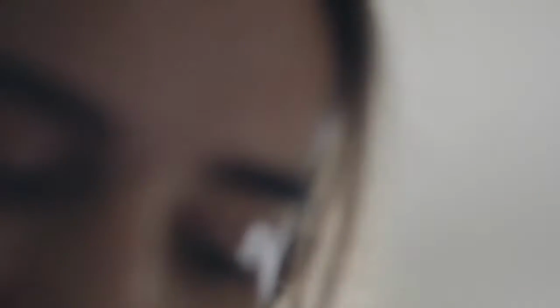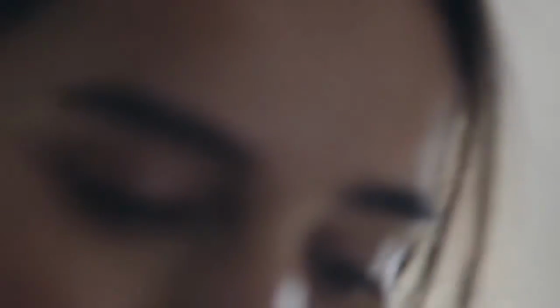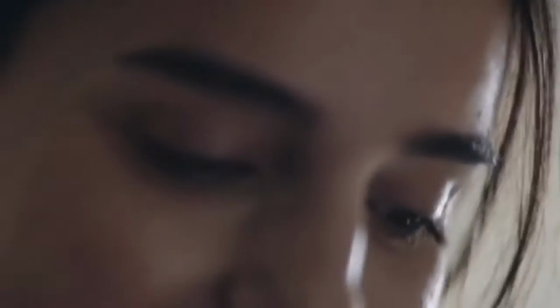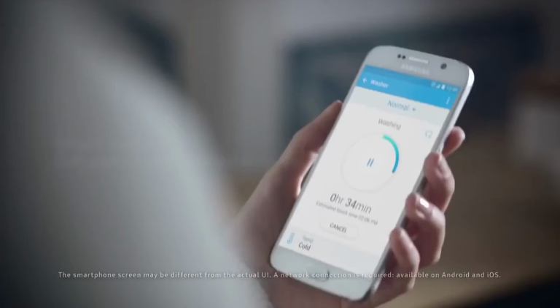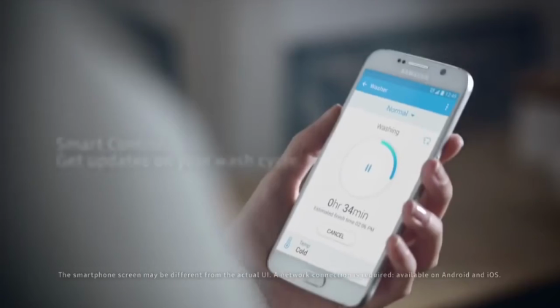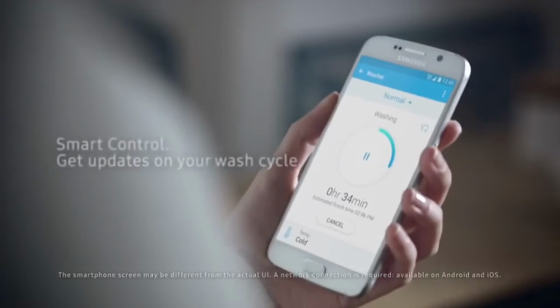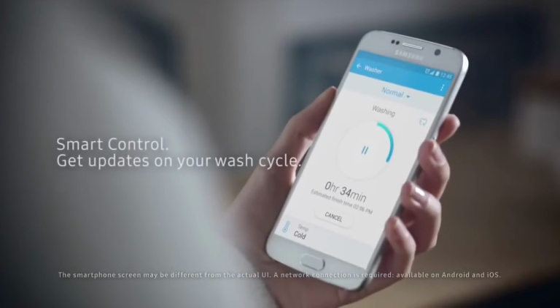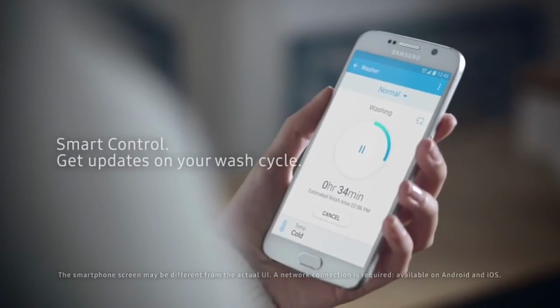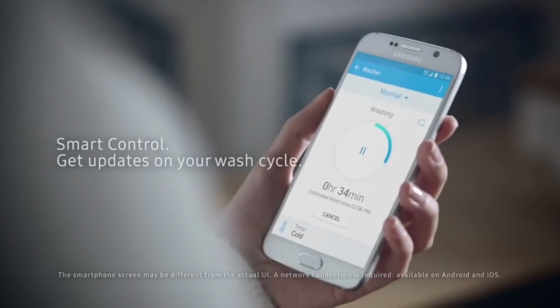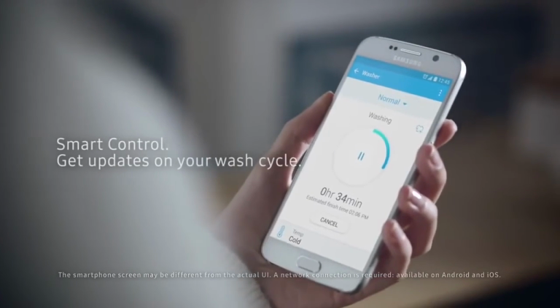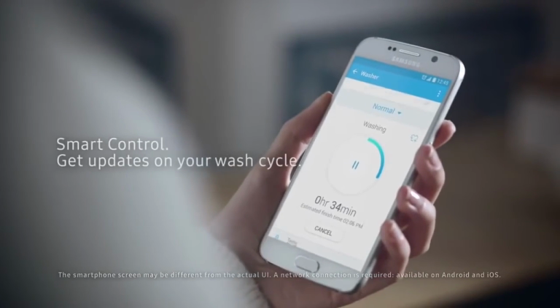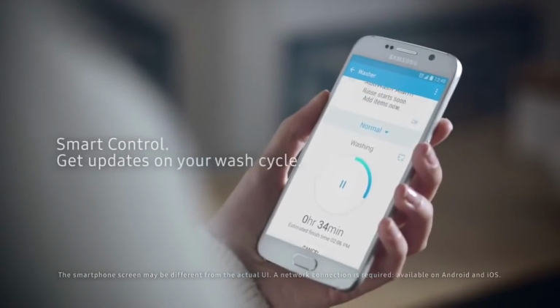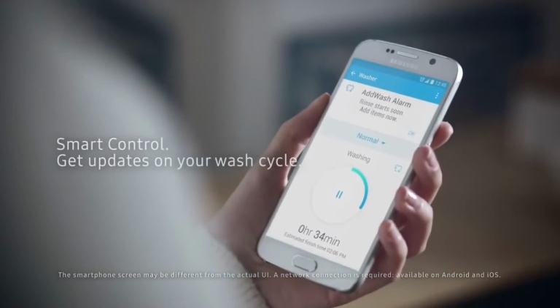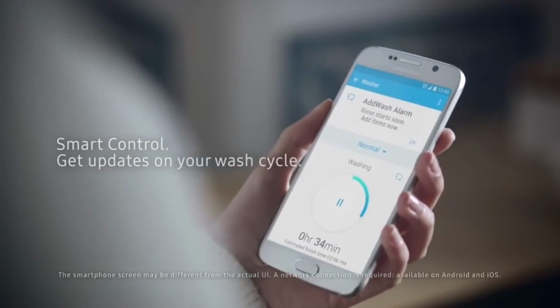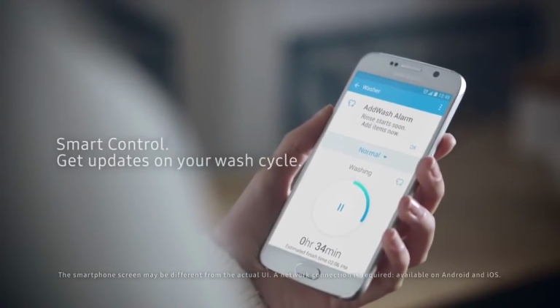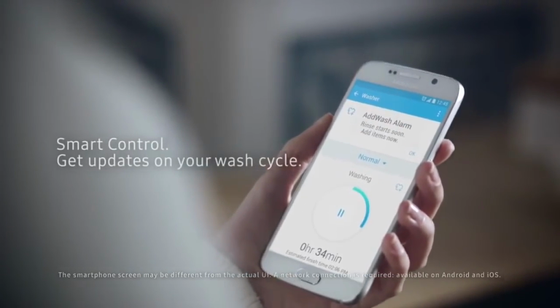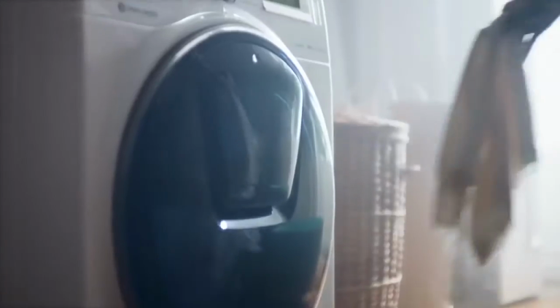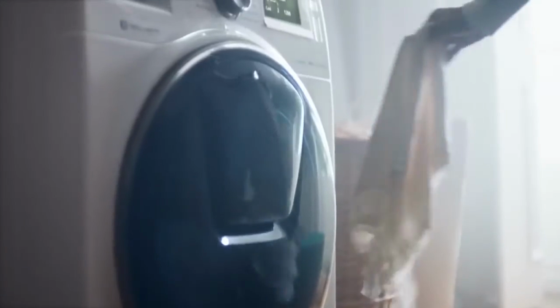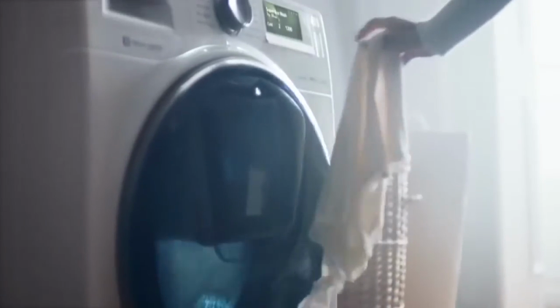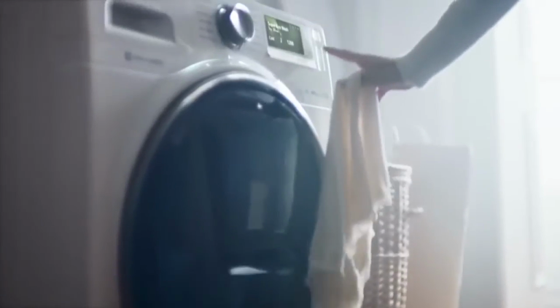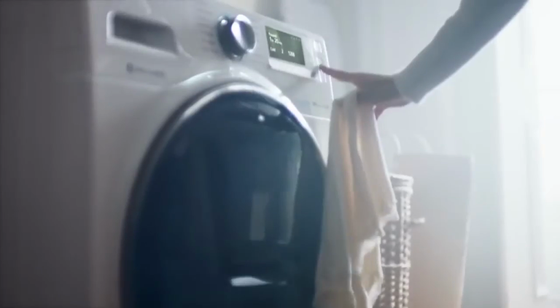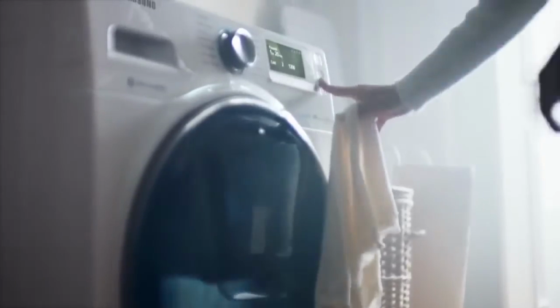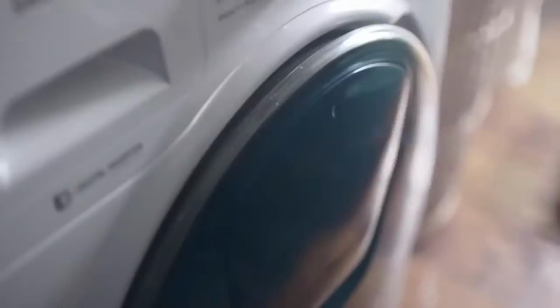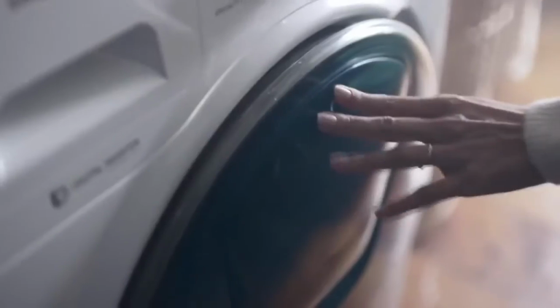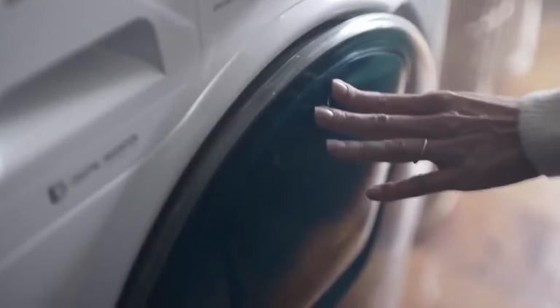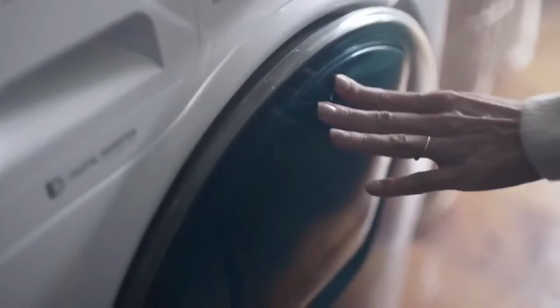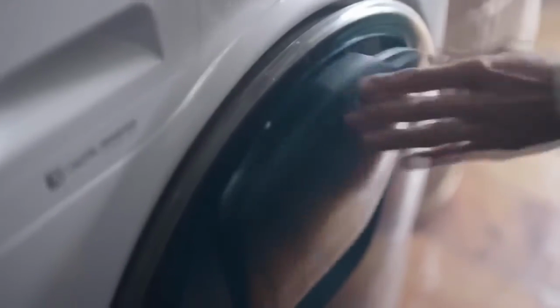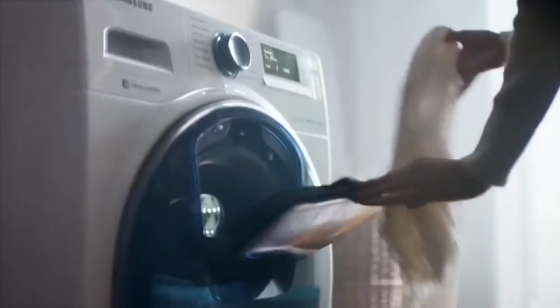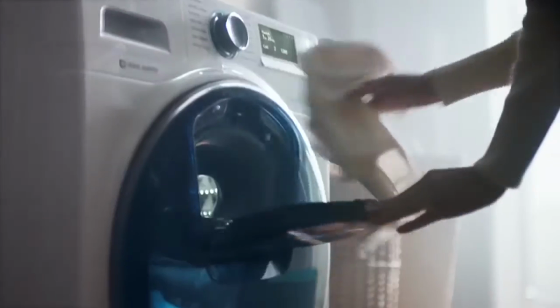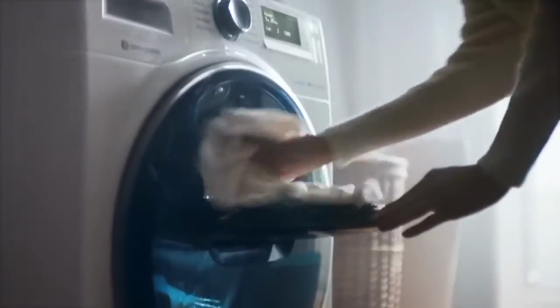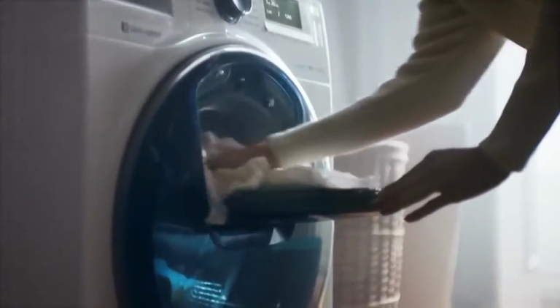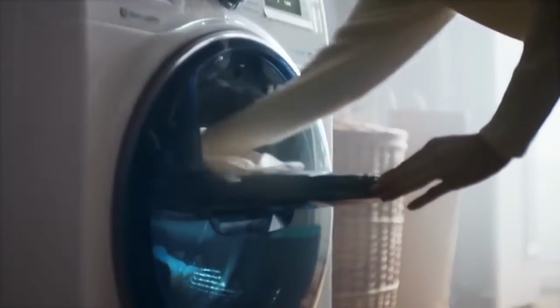While SmartControl gives you updates on your wash cycle, so you can add delicate items when the rinsing cycle starts.